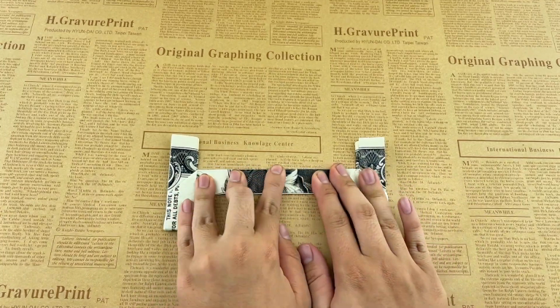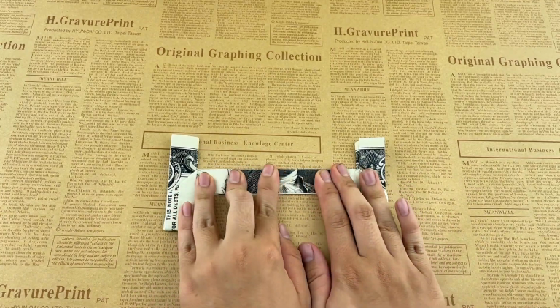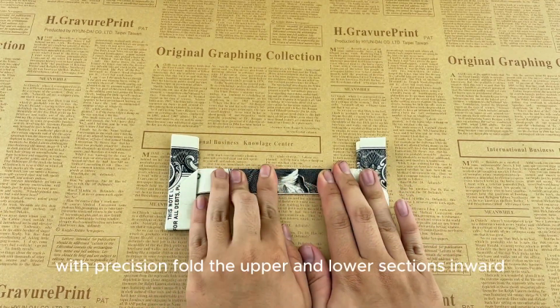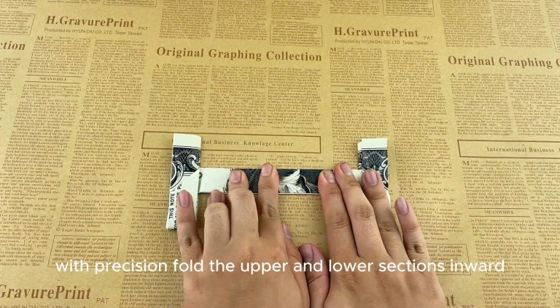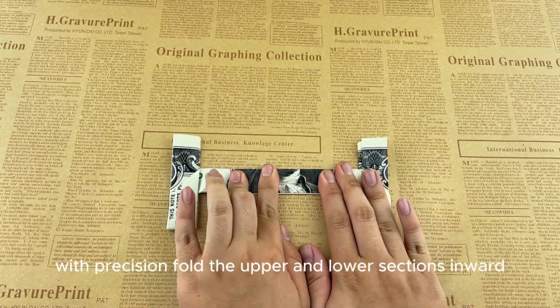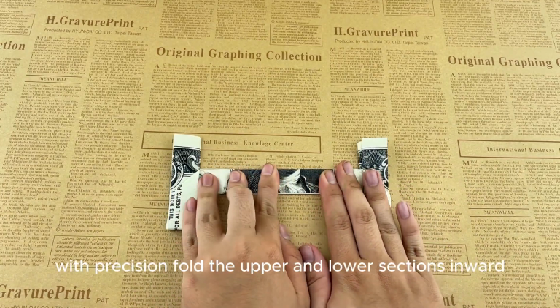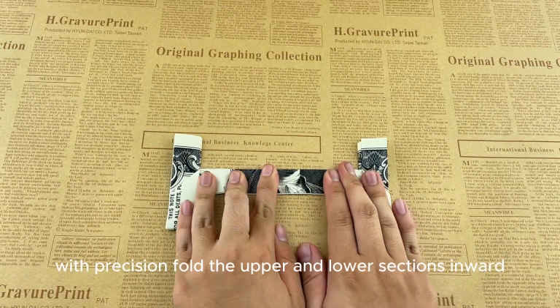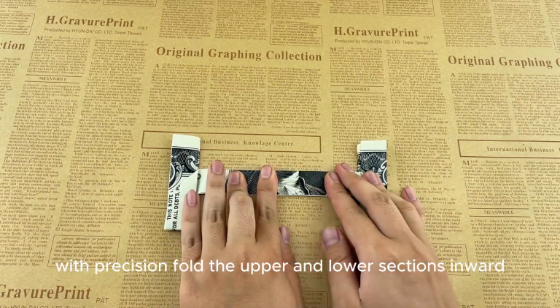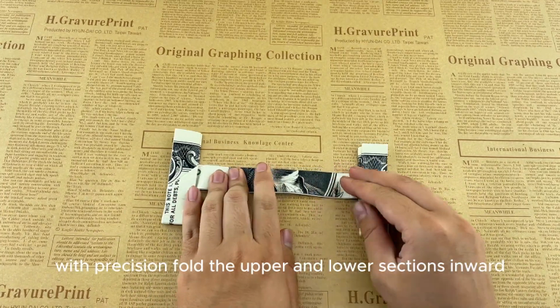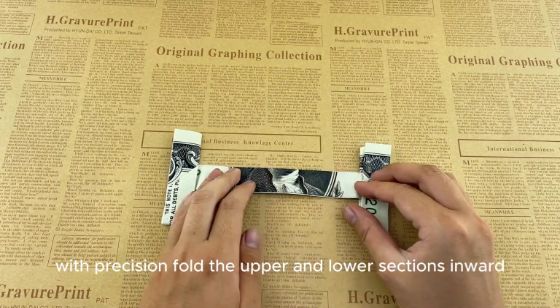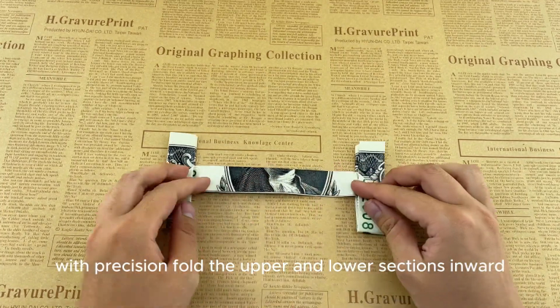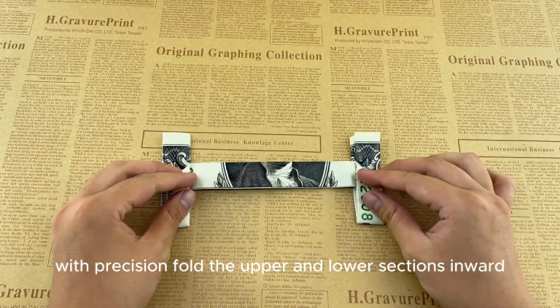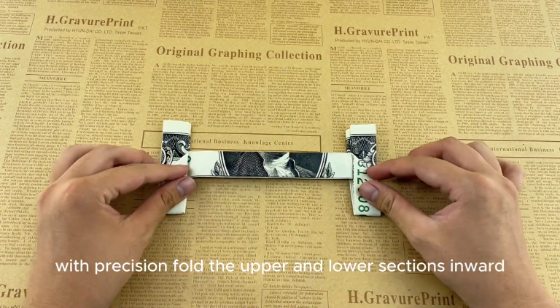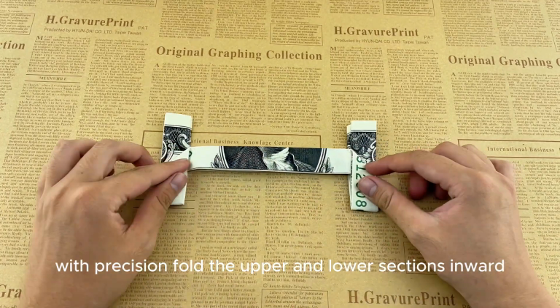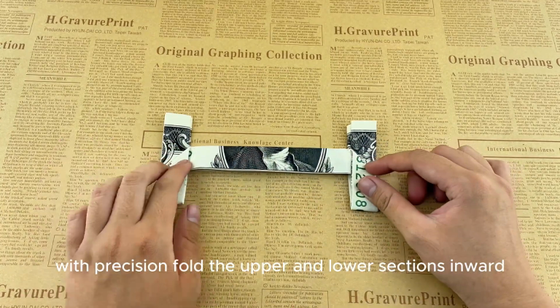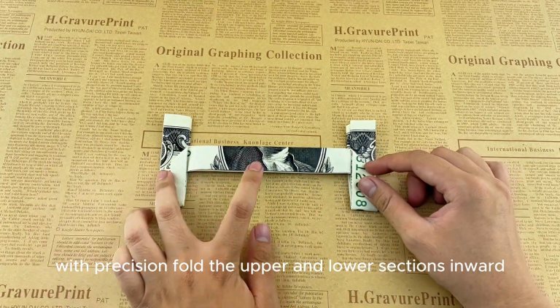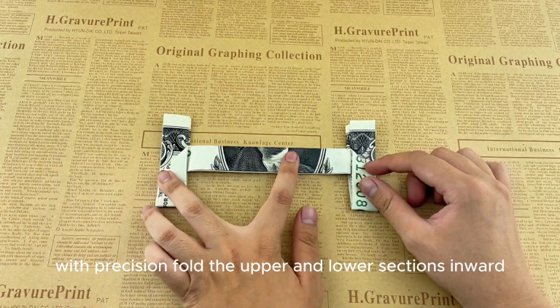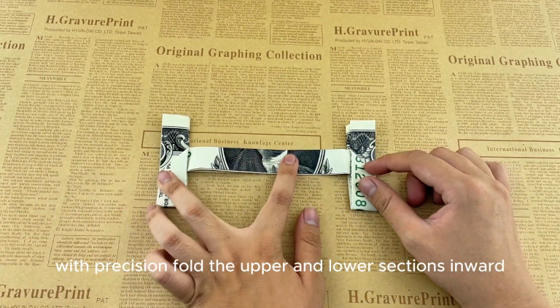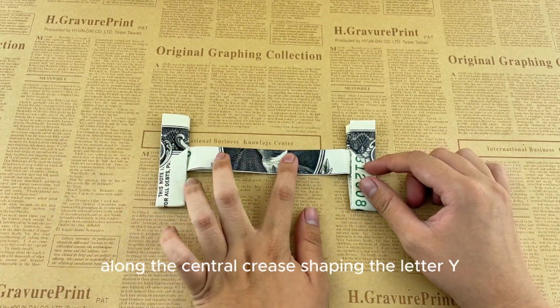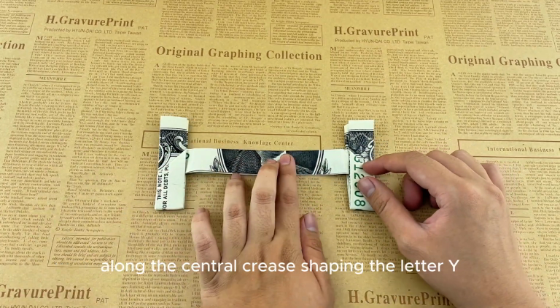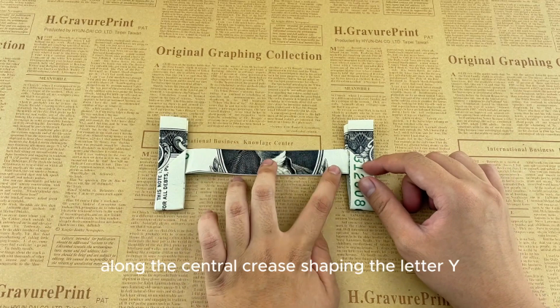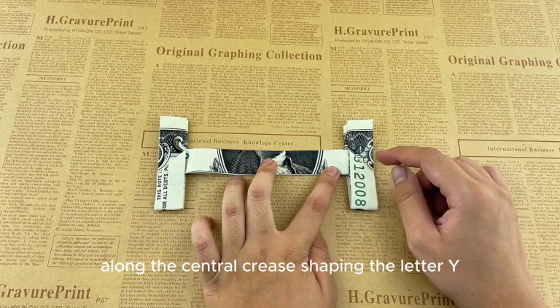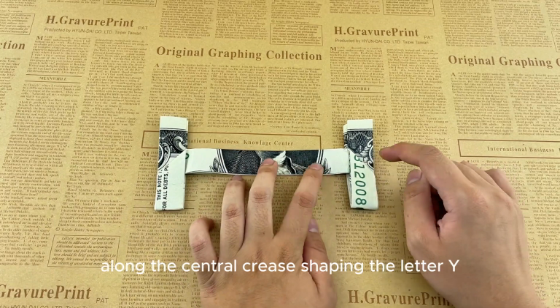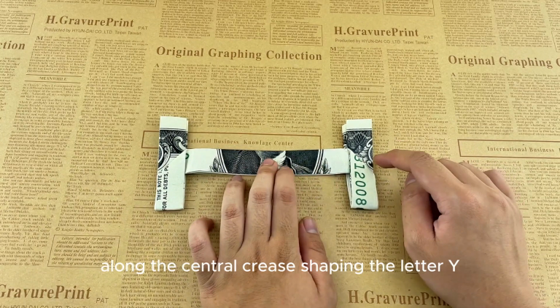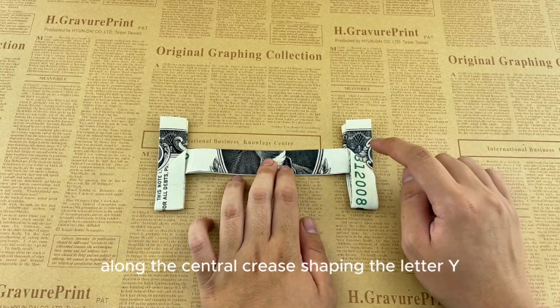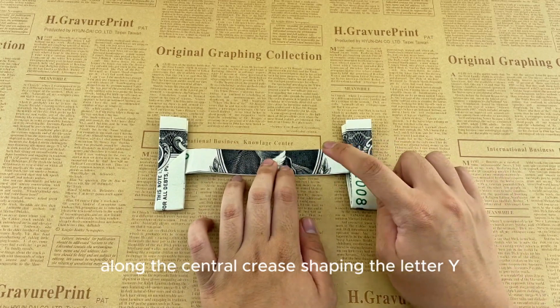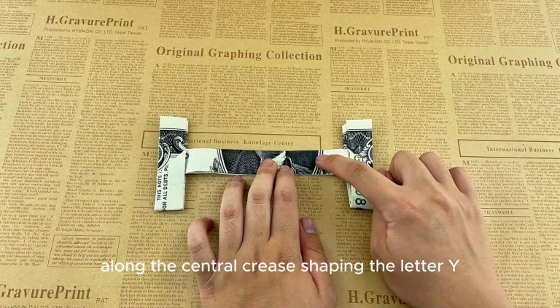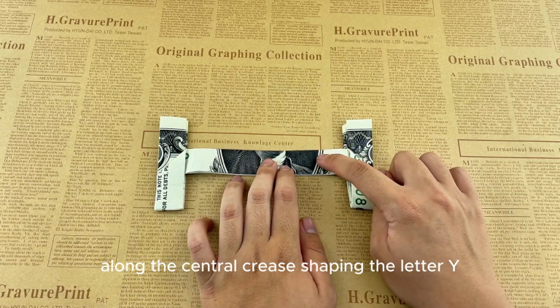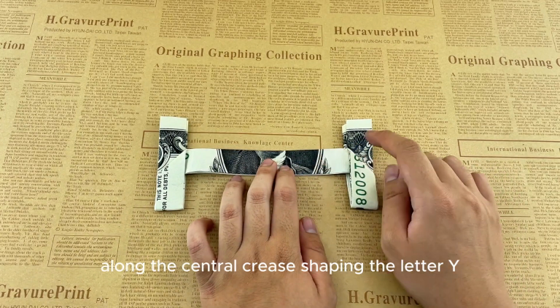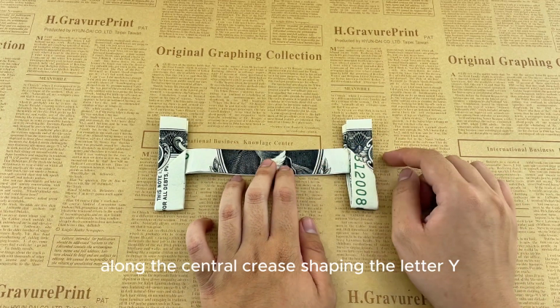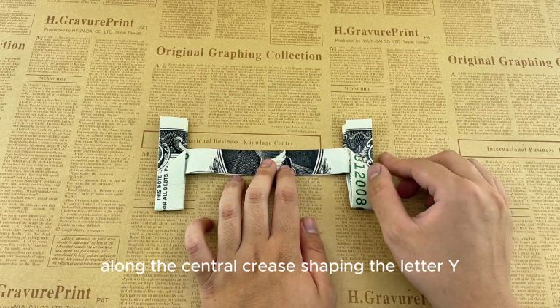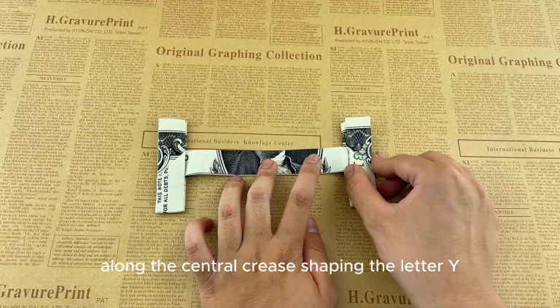With precision, fold the upper and lower sections inward along the central crease, shaping the letter.